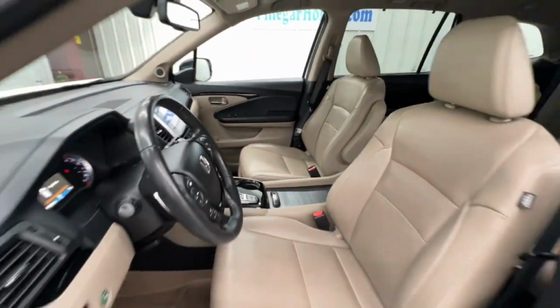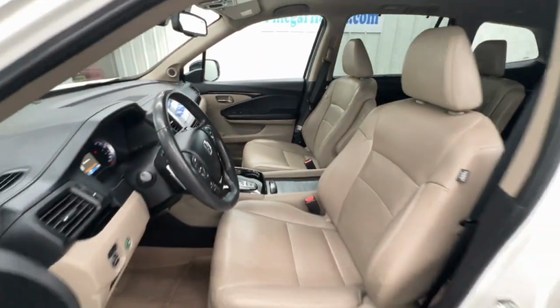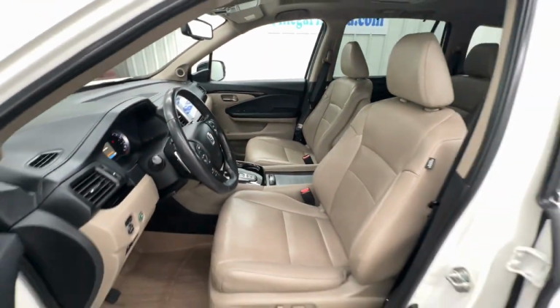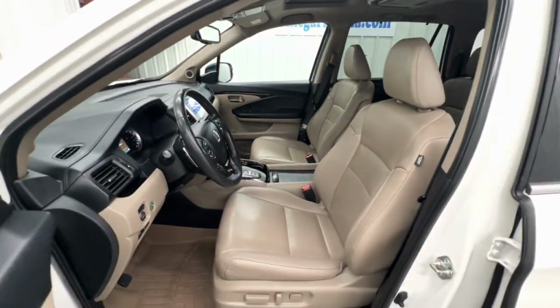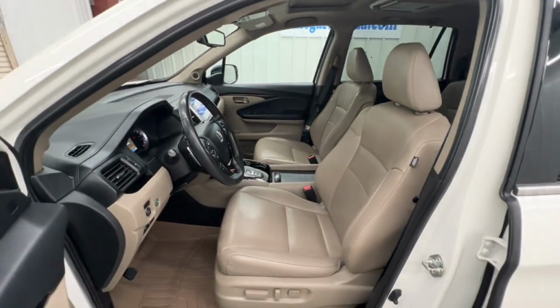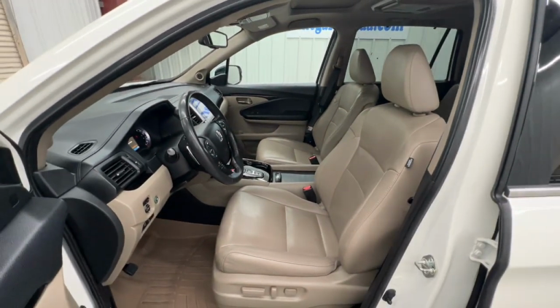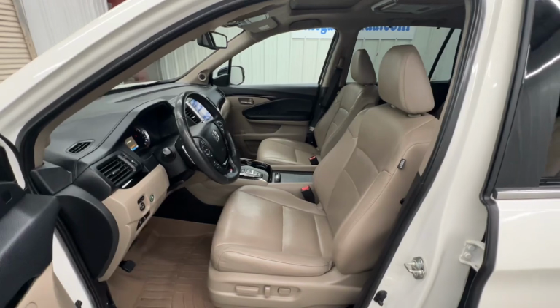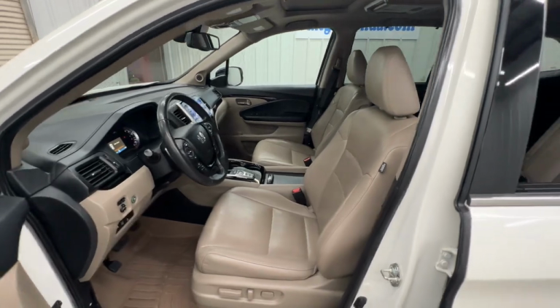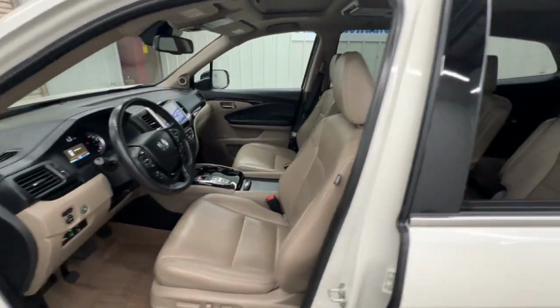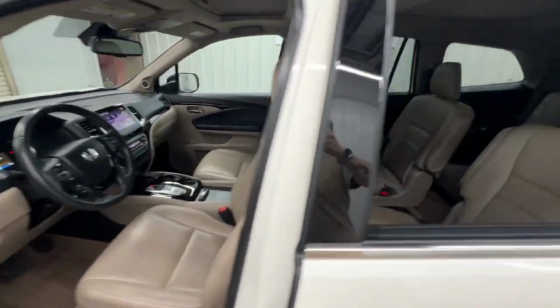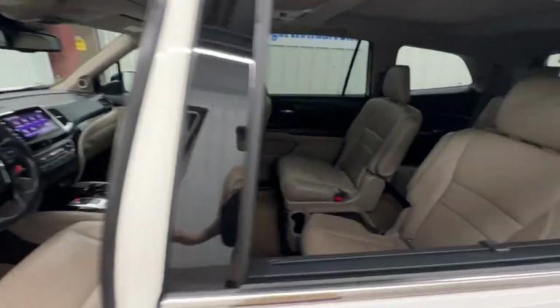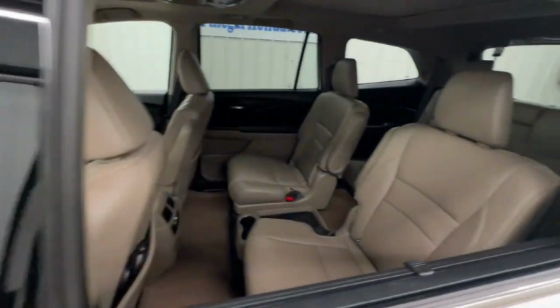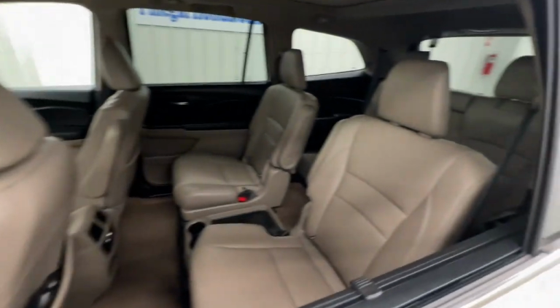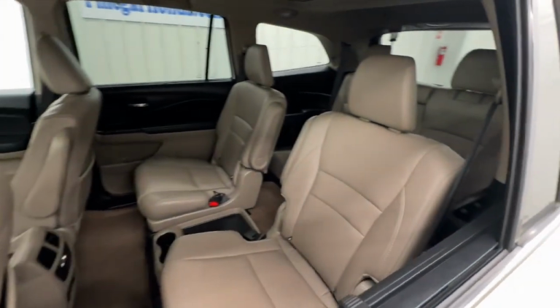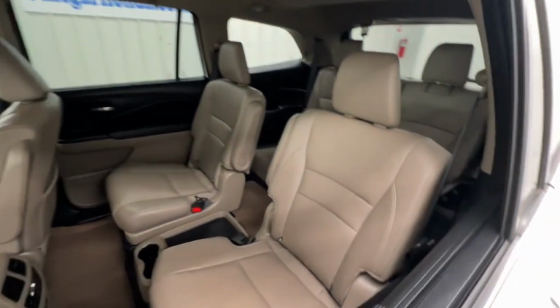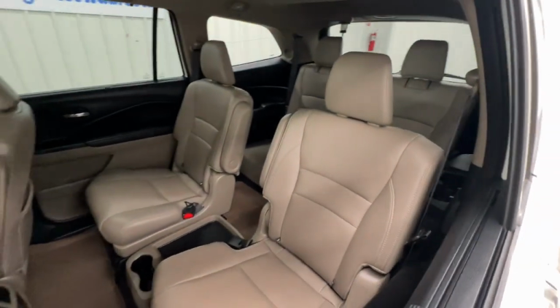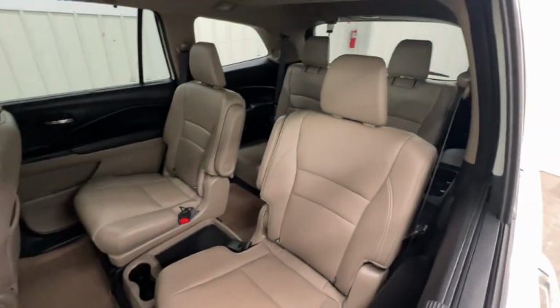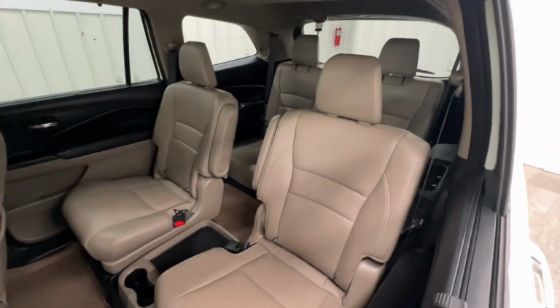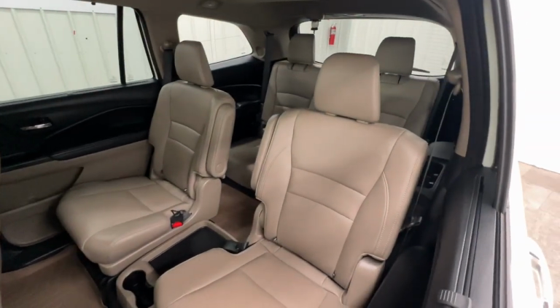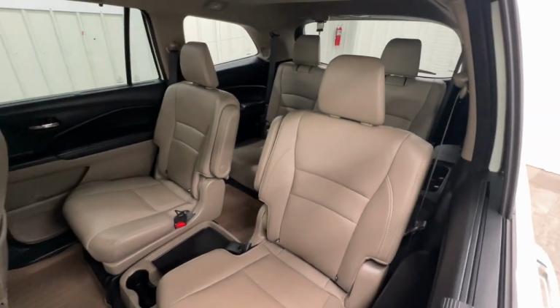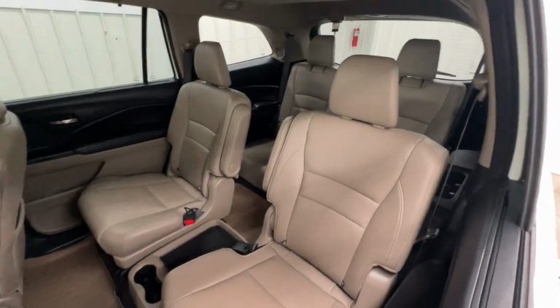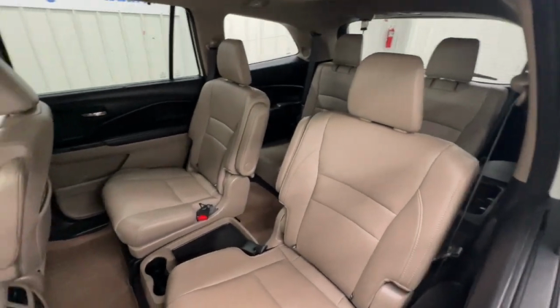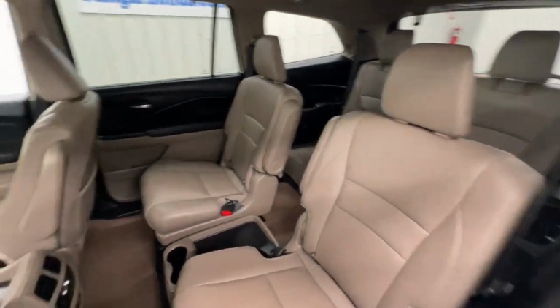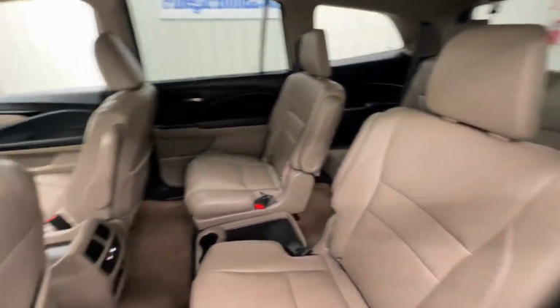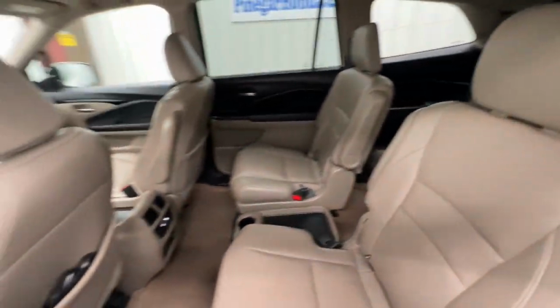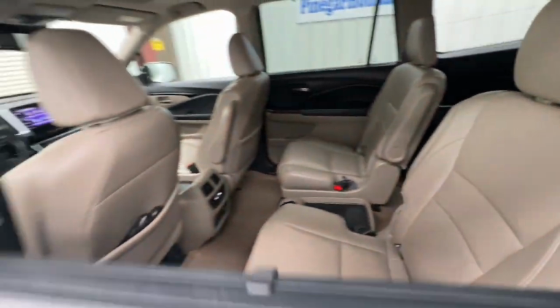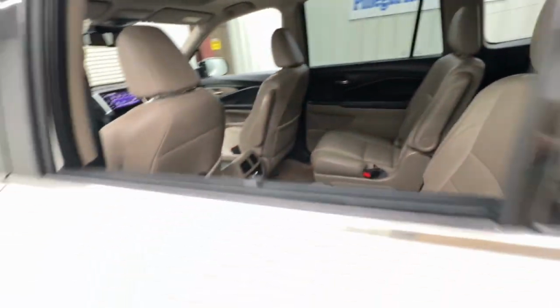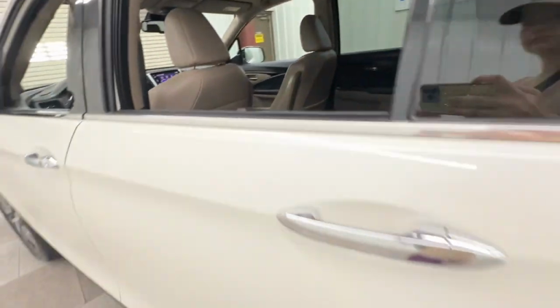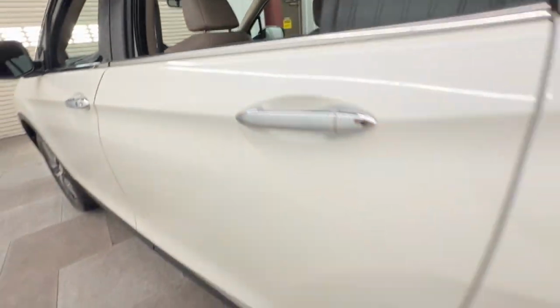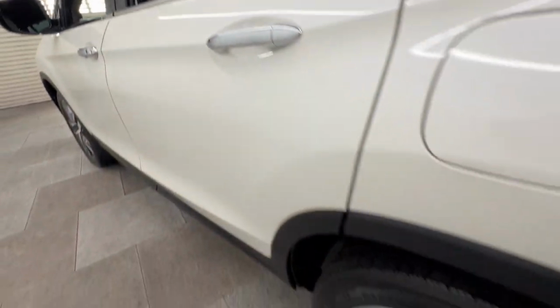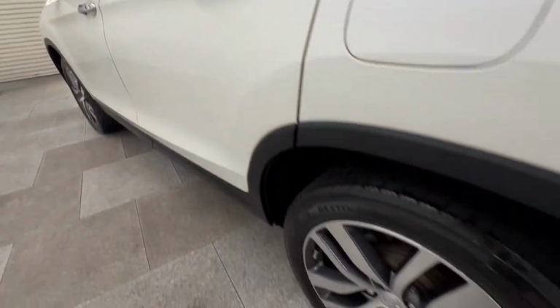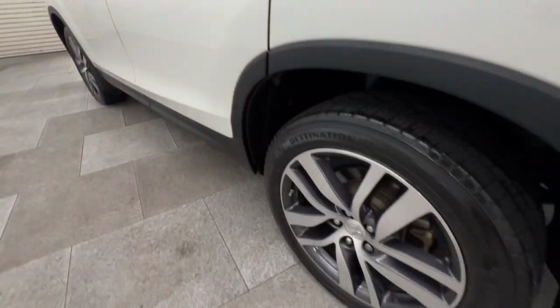Heated rear seat, power passenger seat, cooled front seat, heated mirrors, satellite radio.